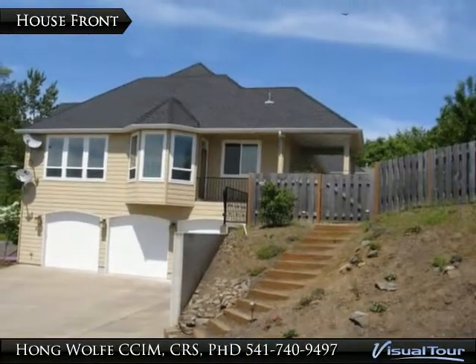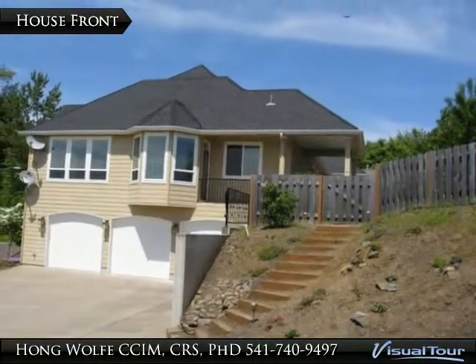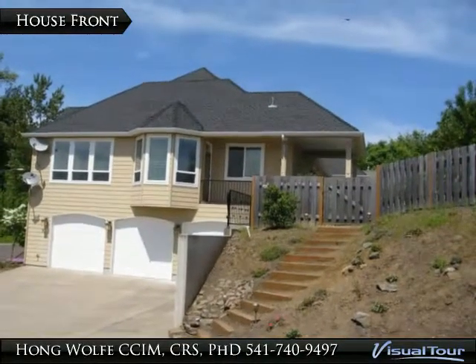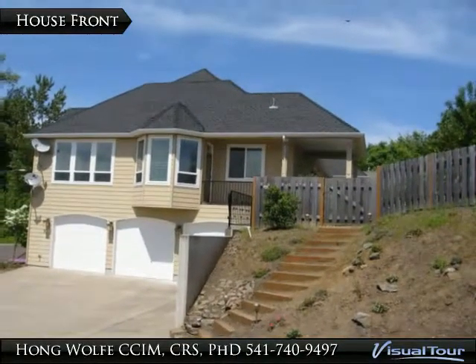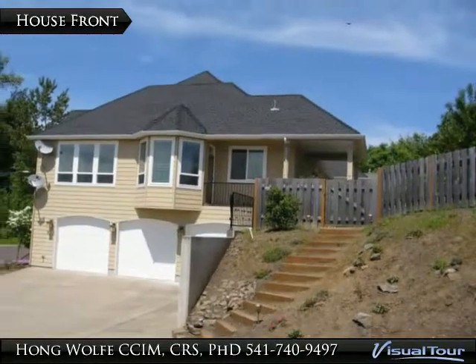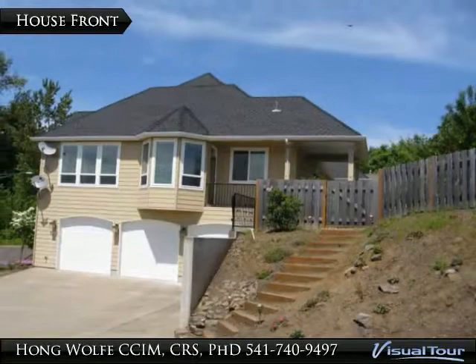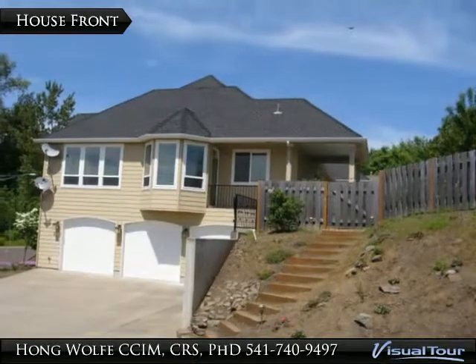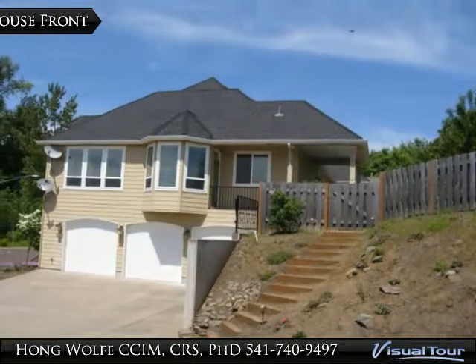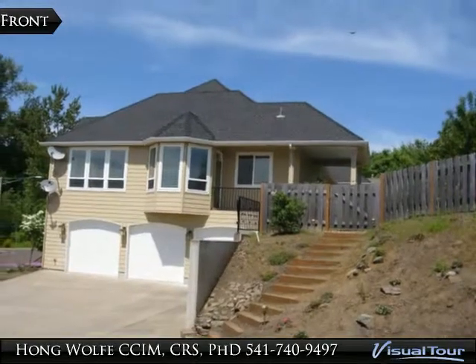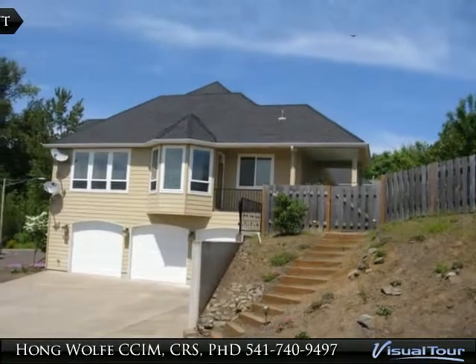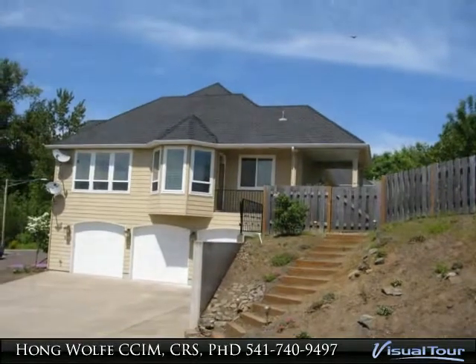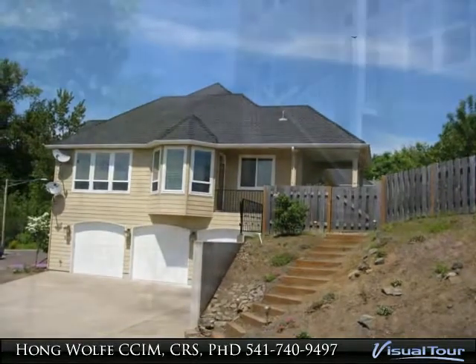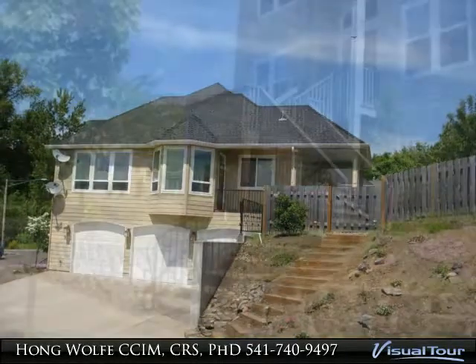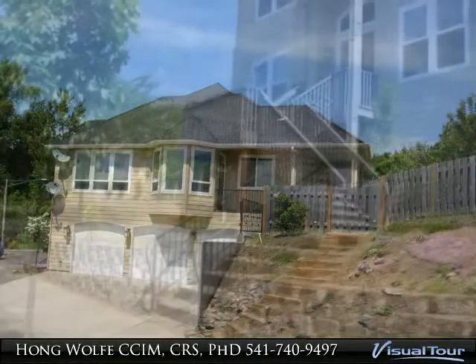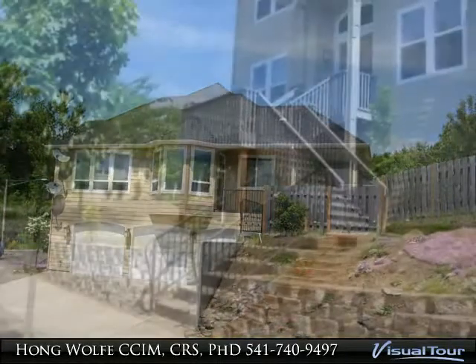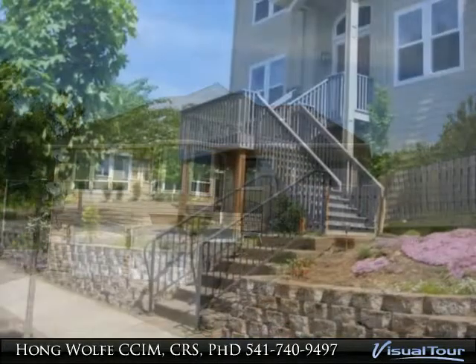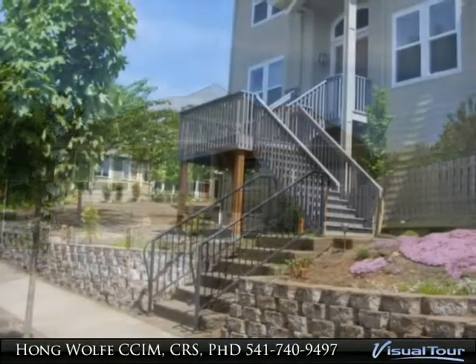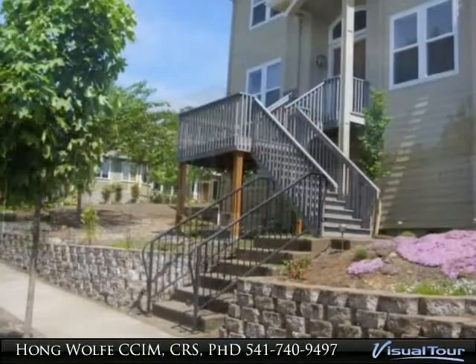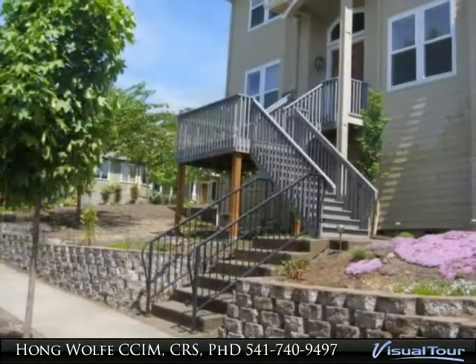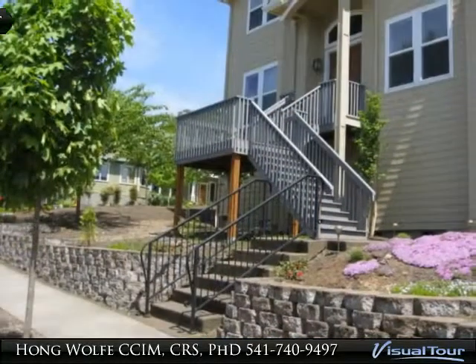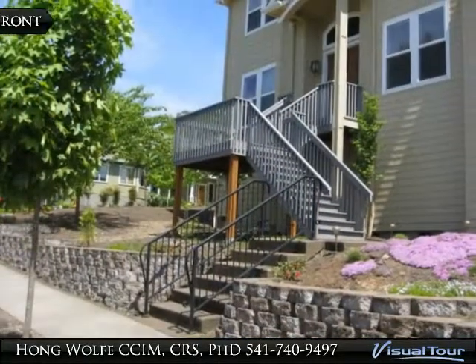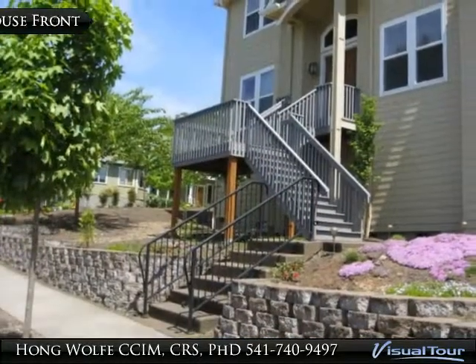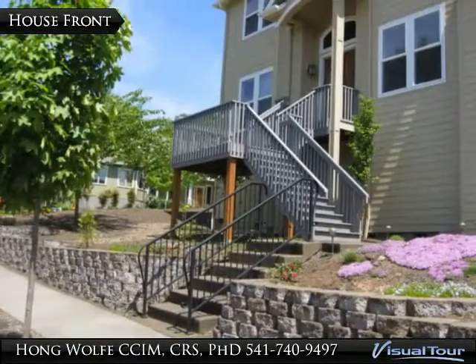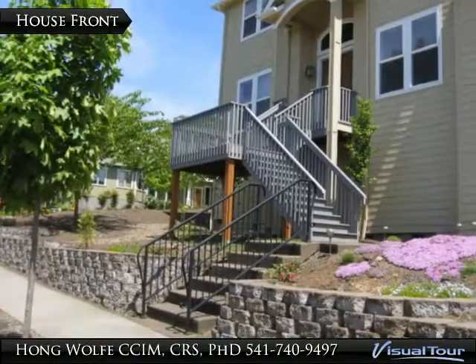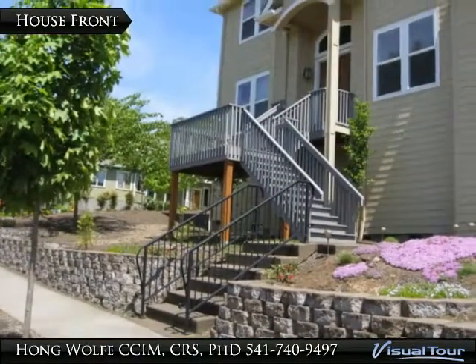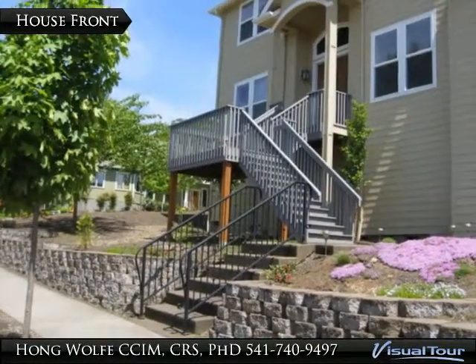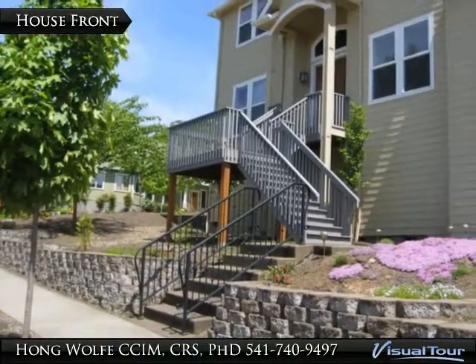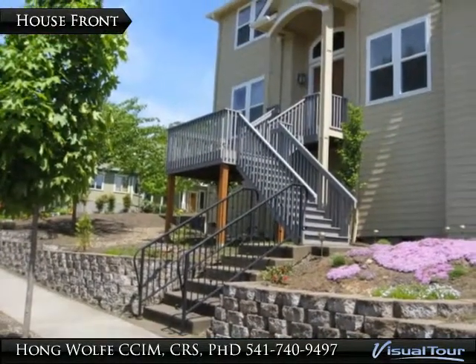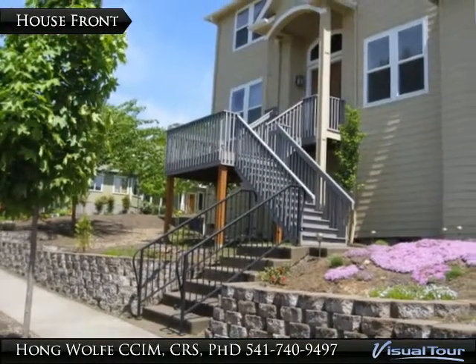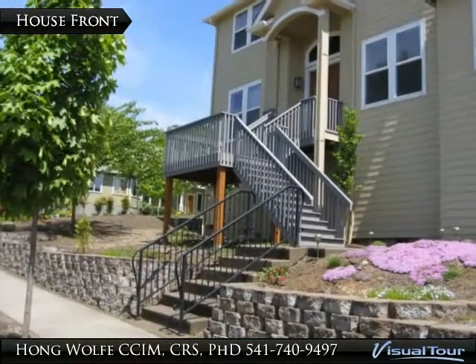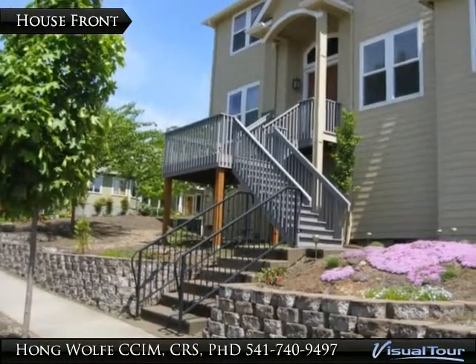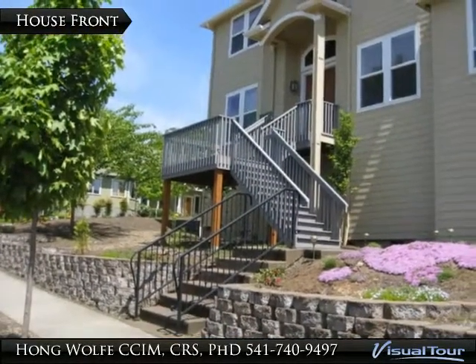Large covered composition deck, fenced private backyard. 3-car oversized garage.